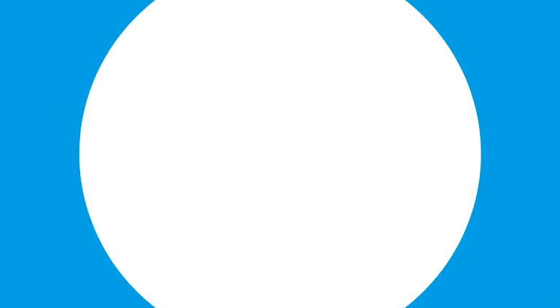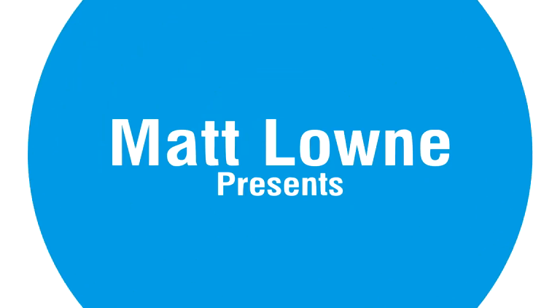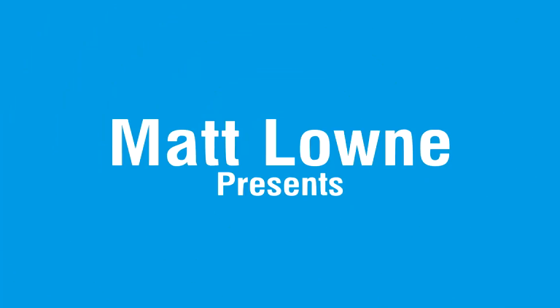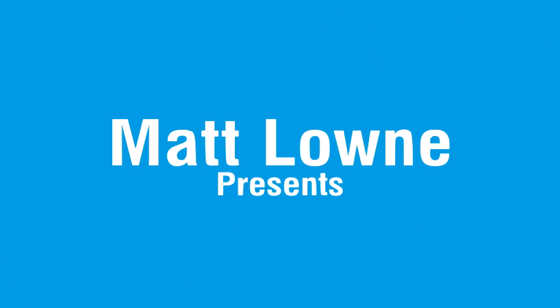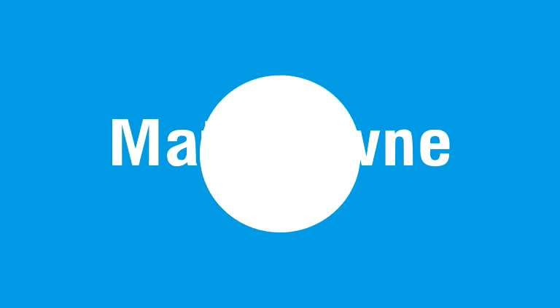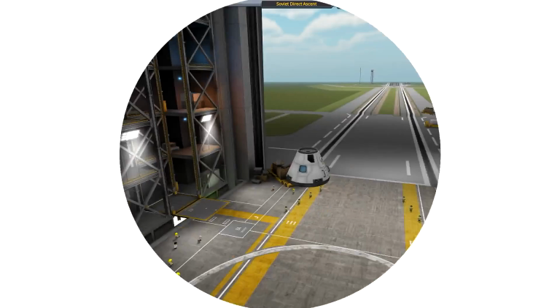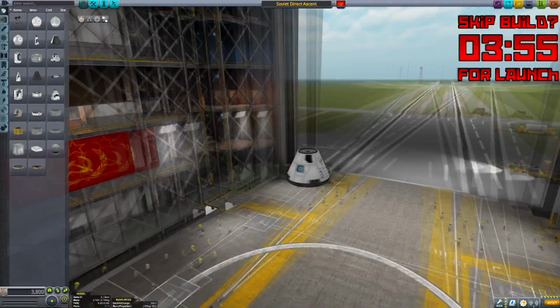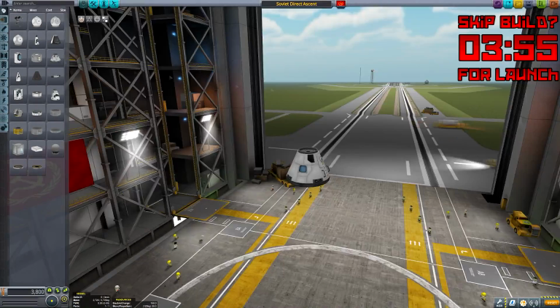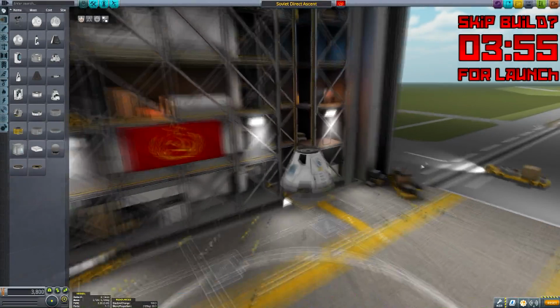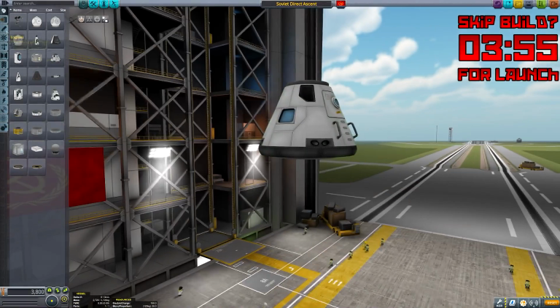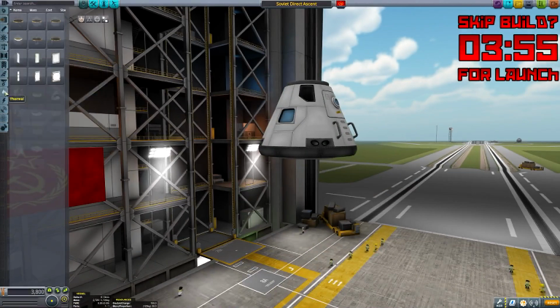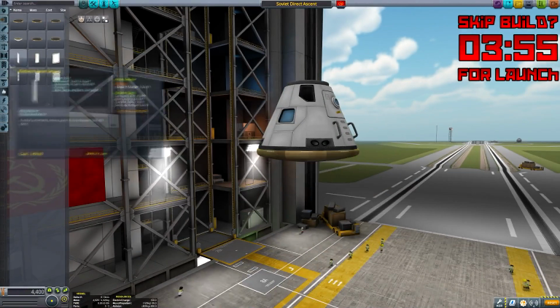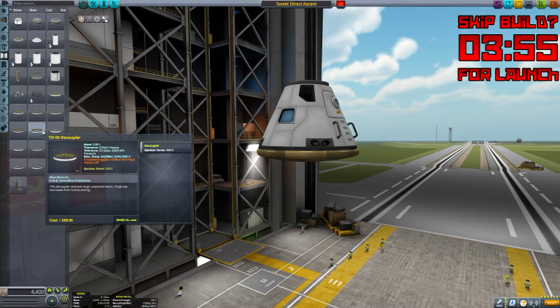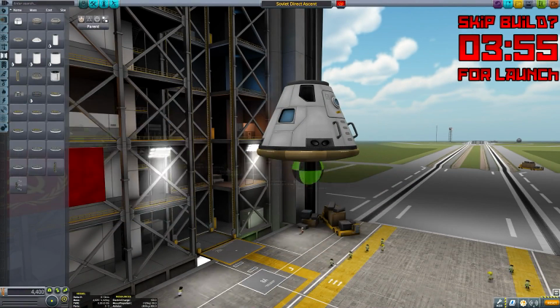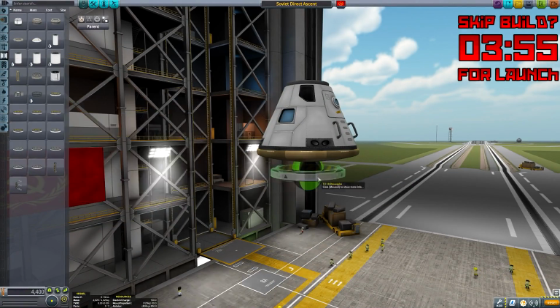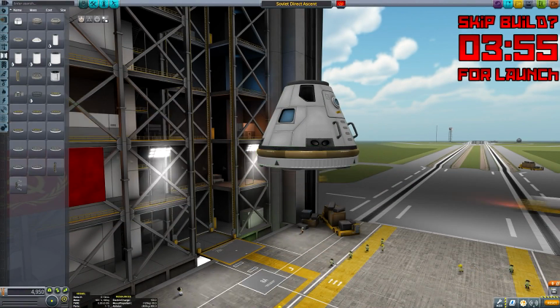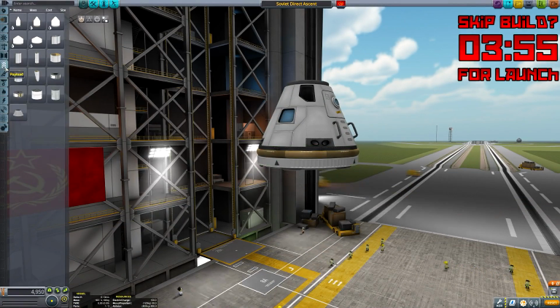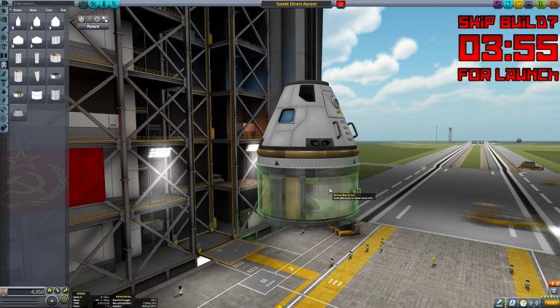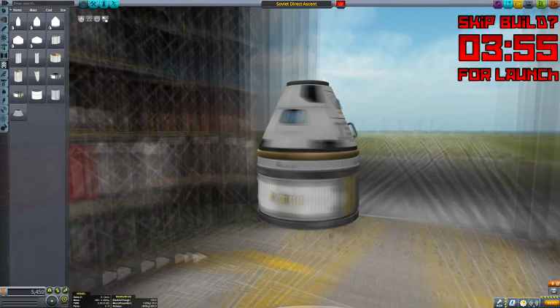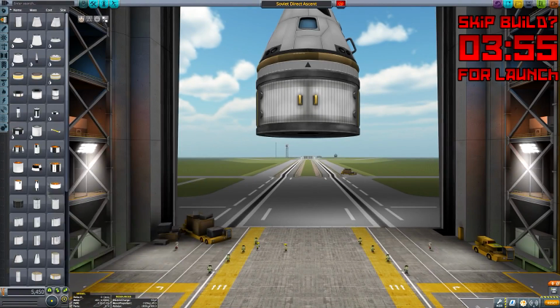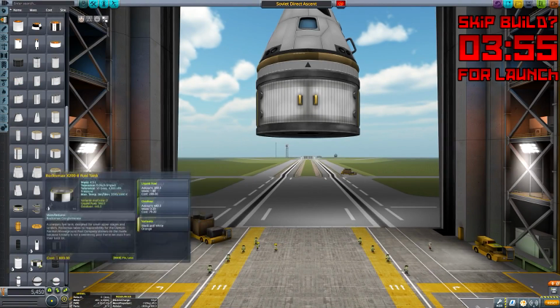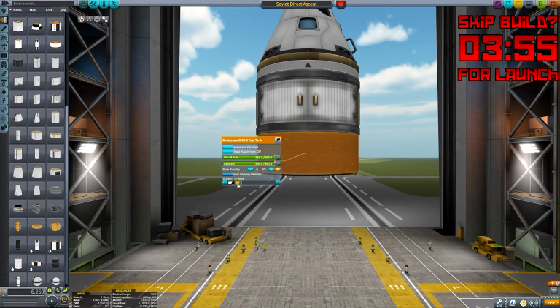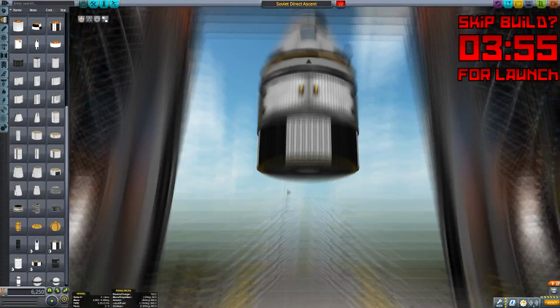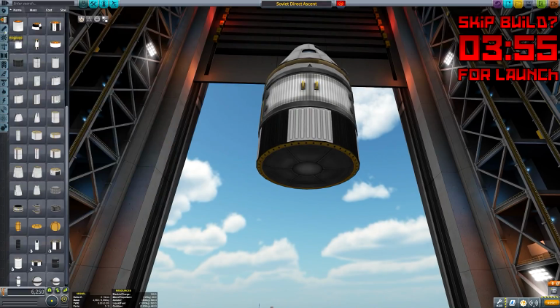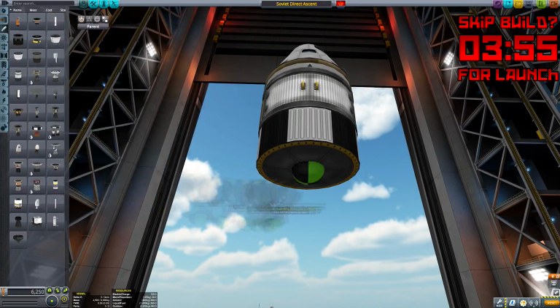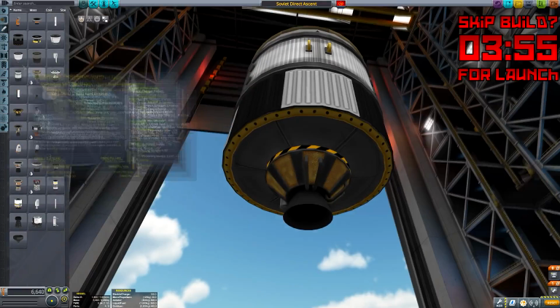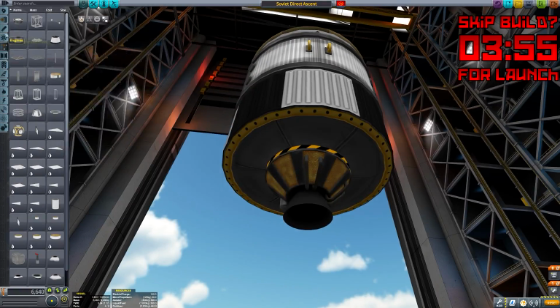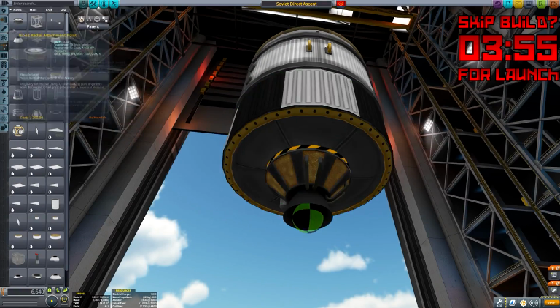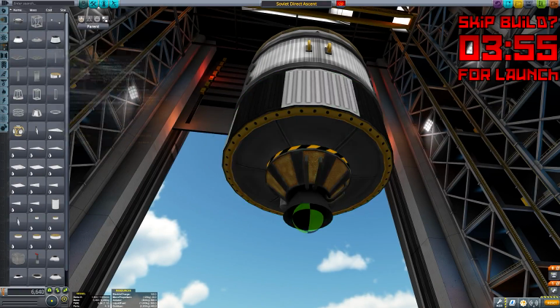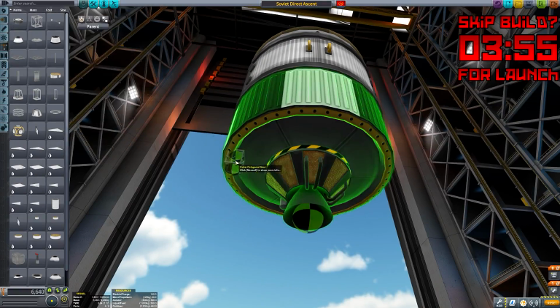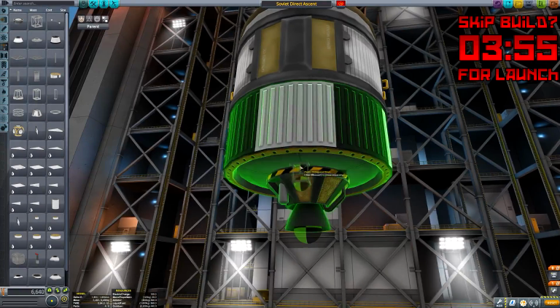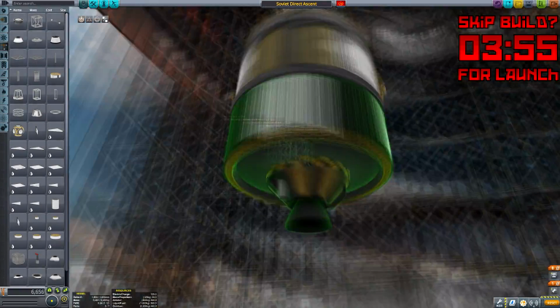Hello again, my friends, it is KSB Russia here, and I'm back with another very exciting adventure to share with you today.